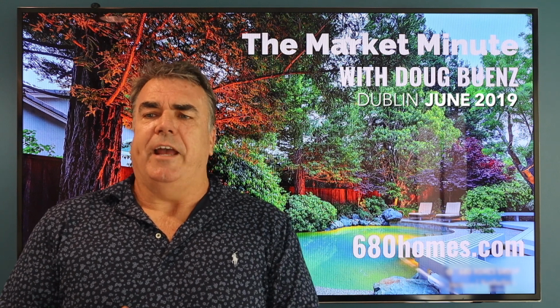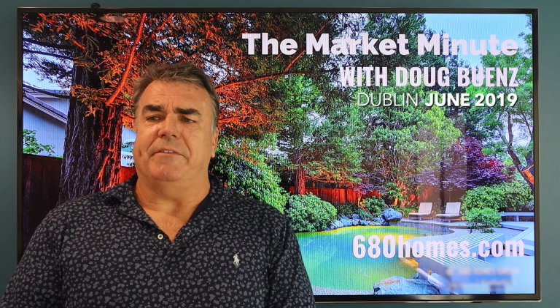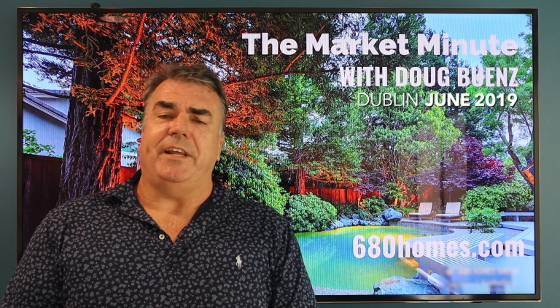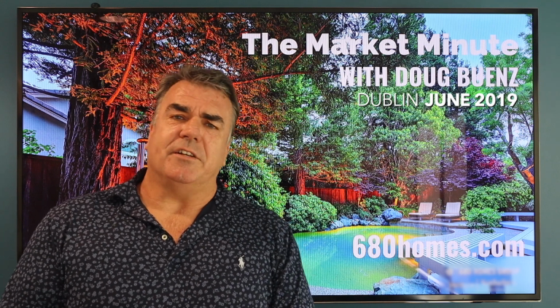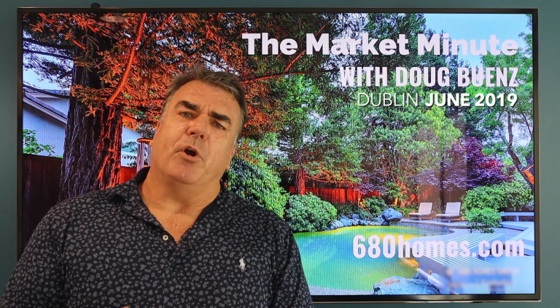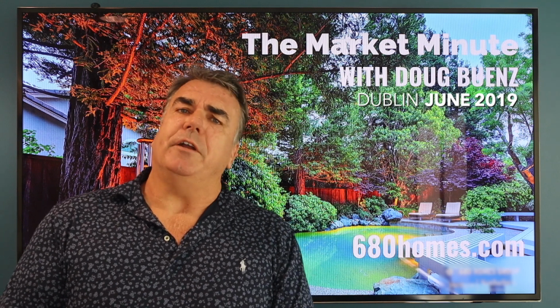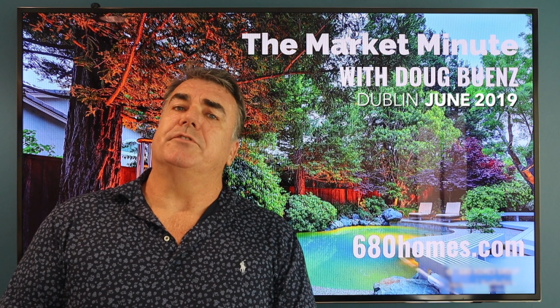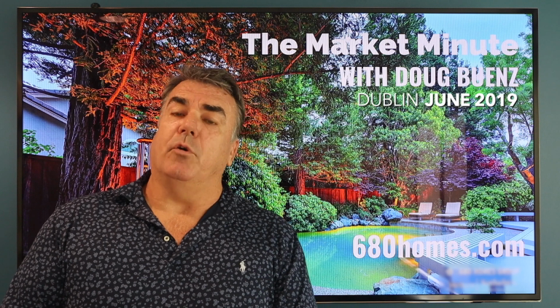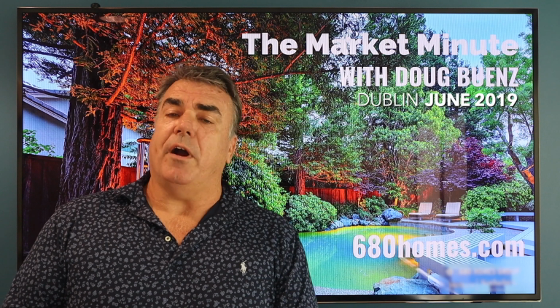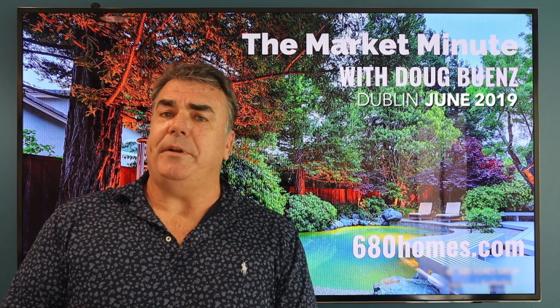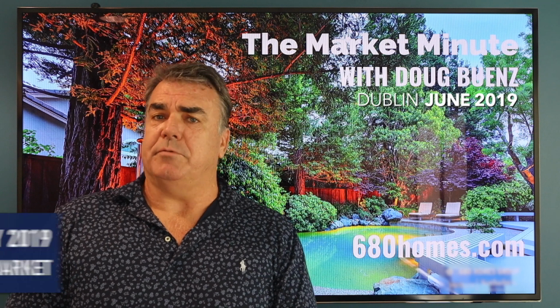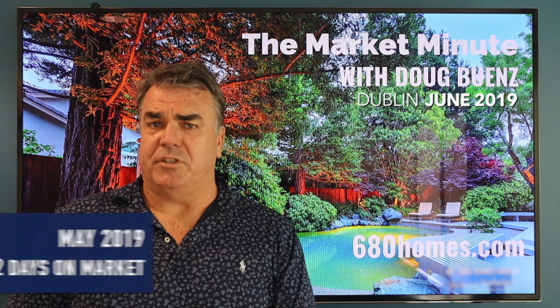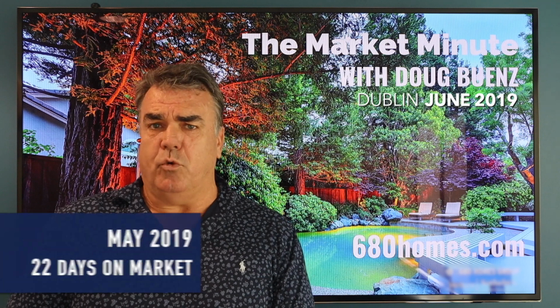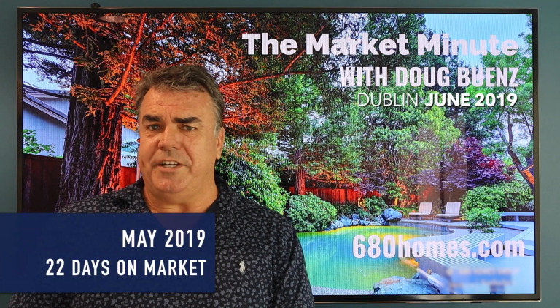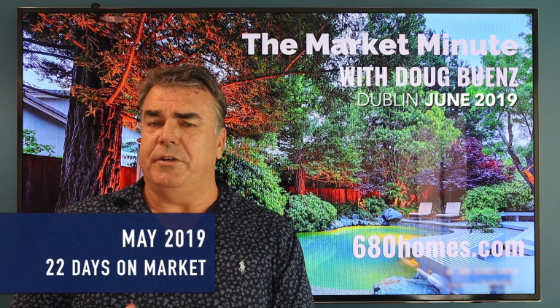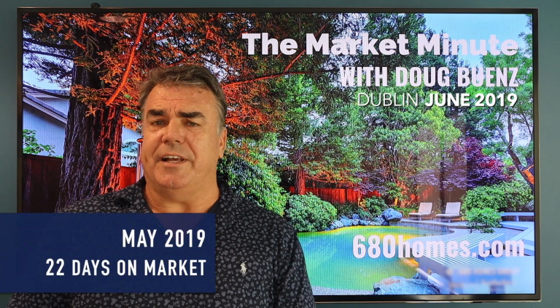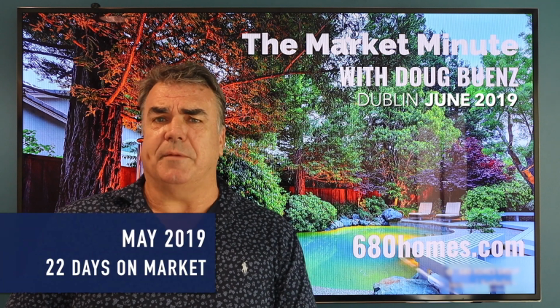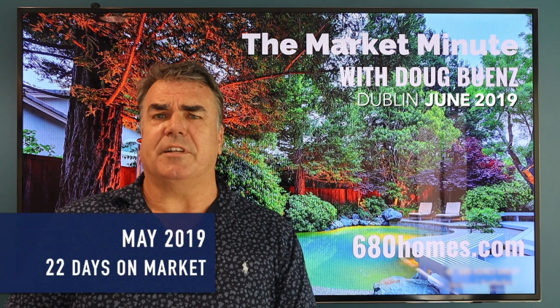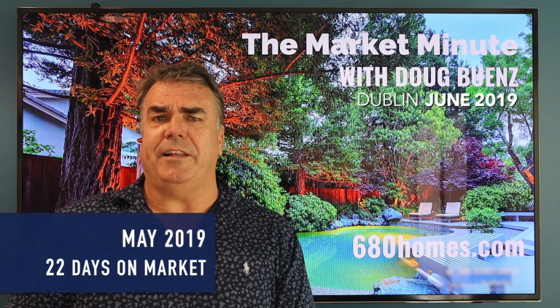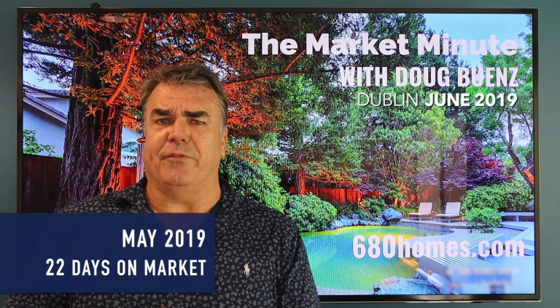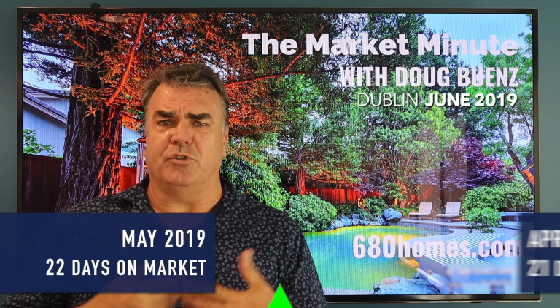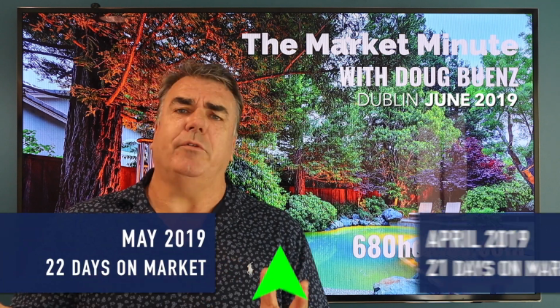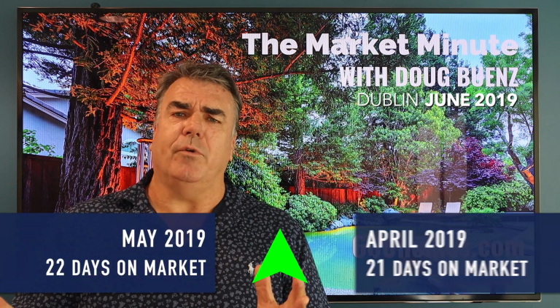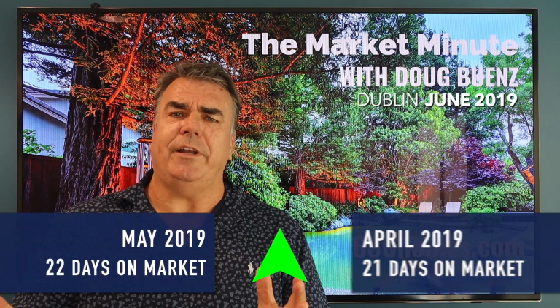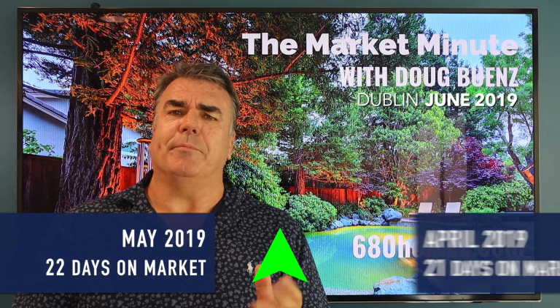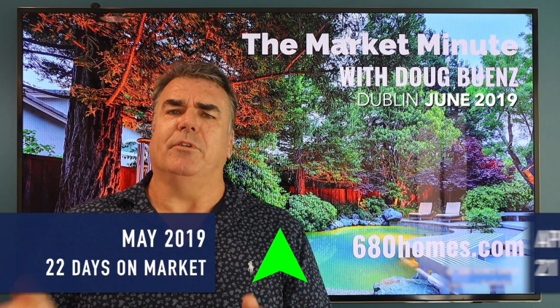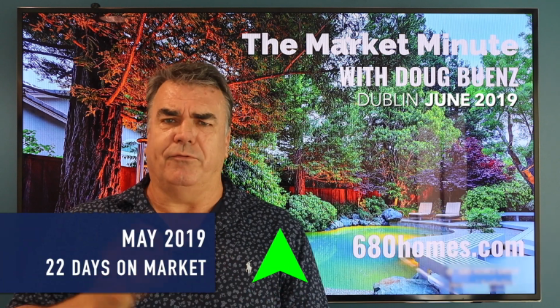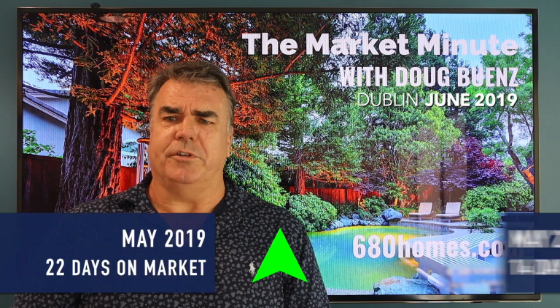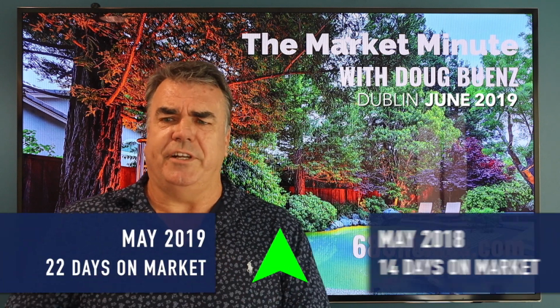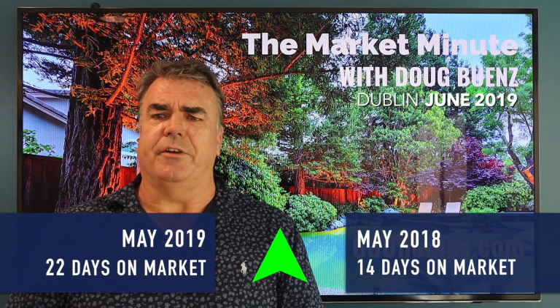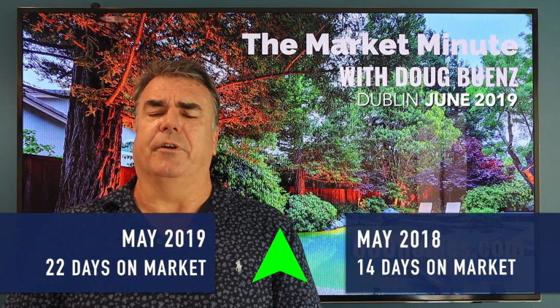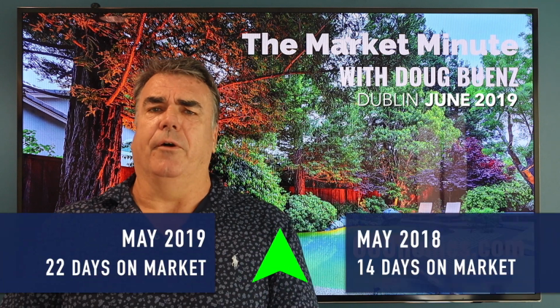Average days on market for sold properties was 22. That's up slightly from 21 in April and 14 a year ago.